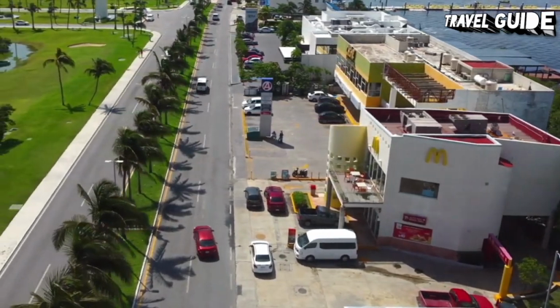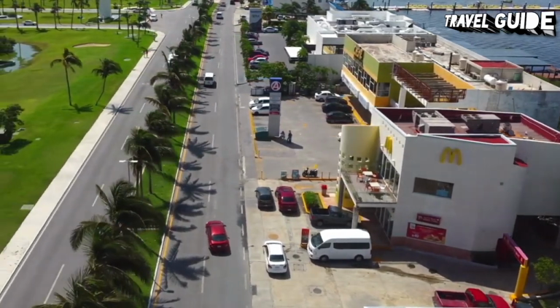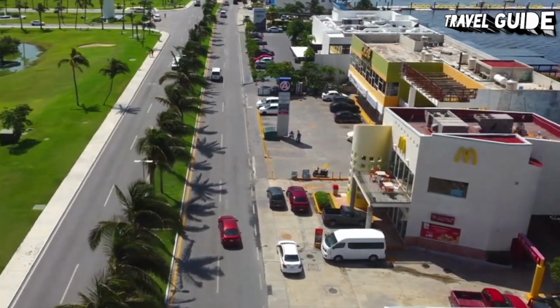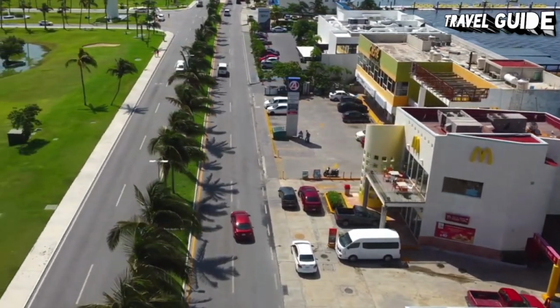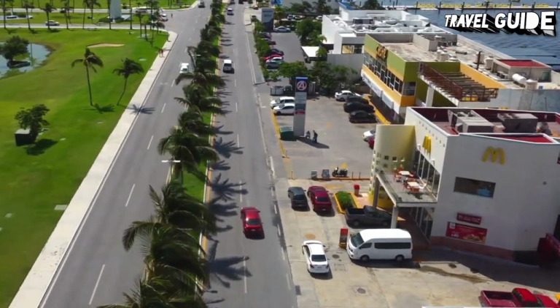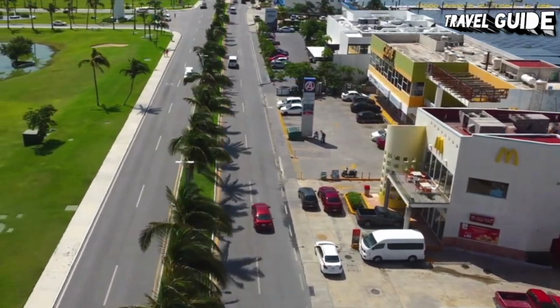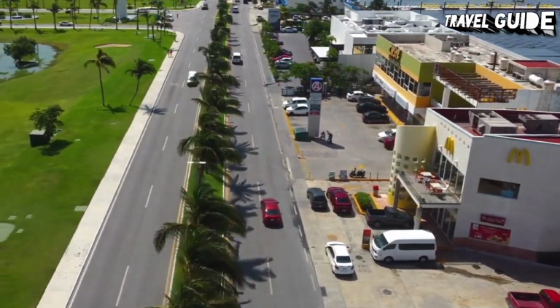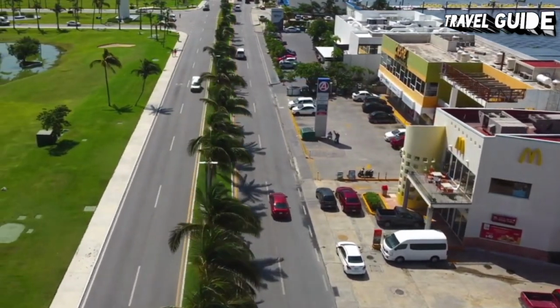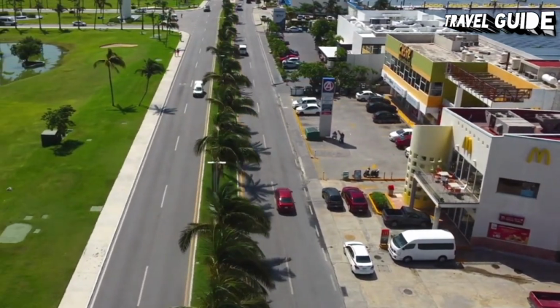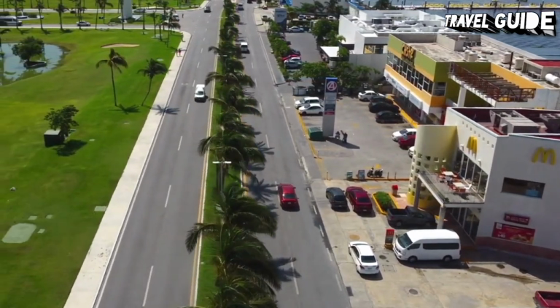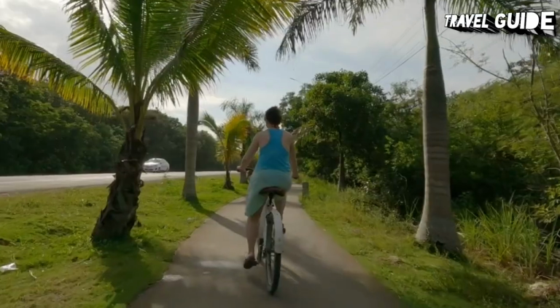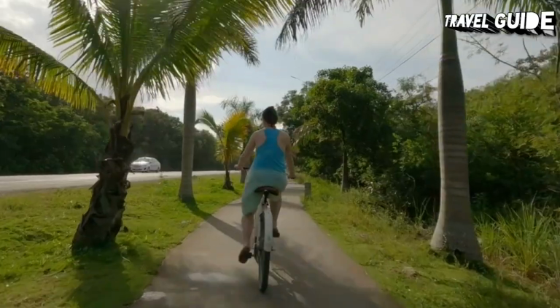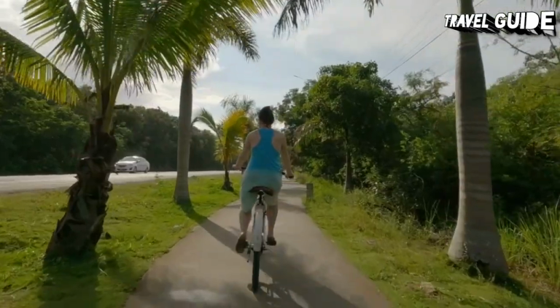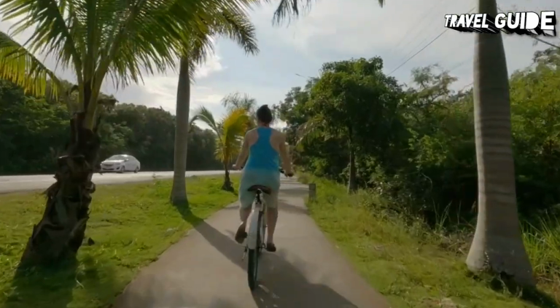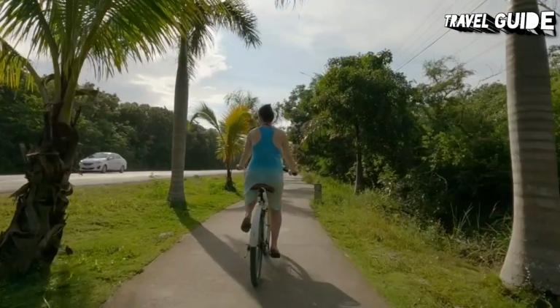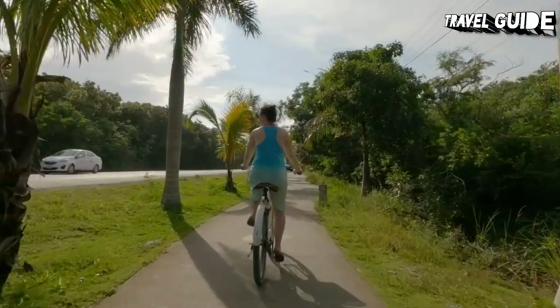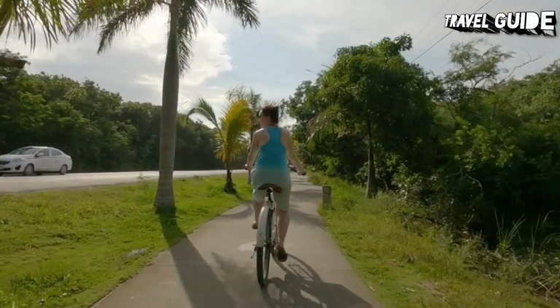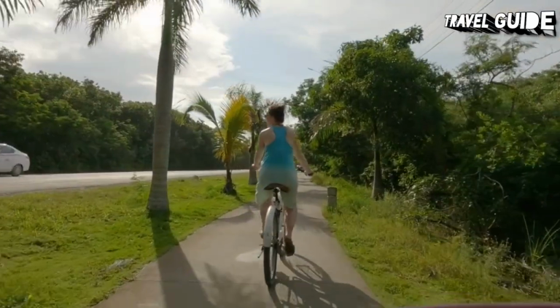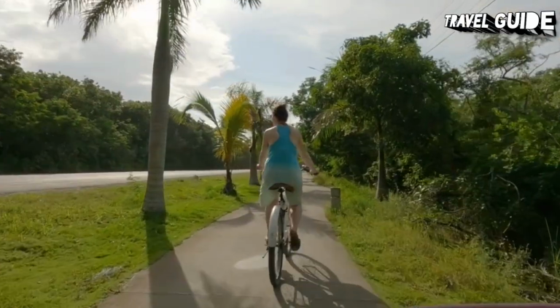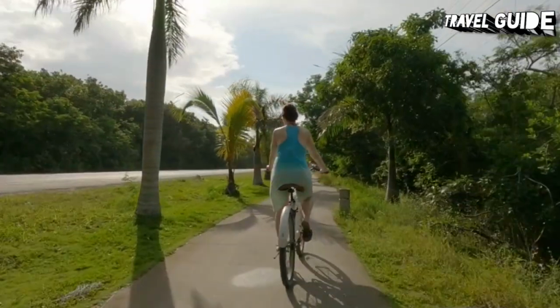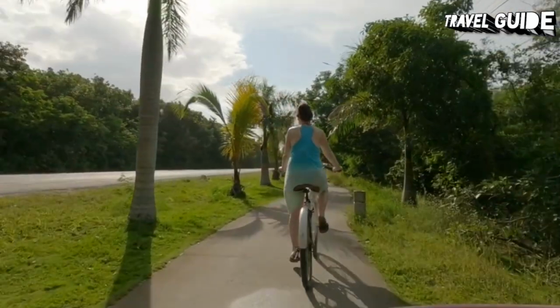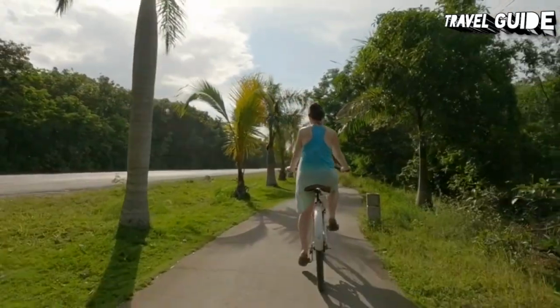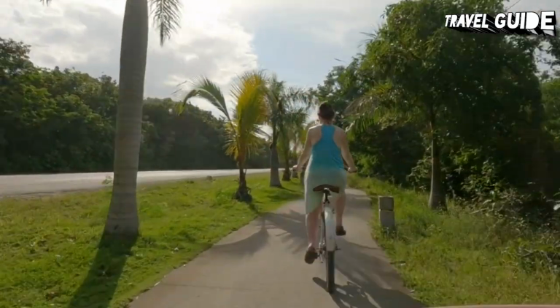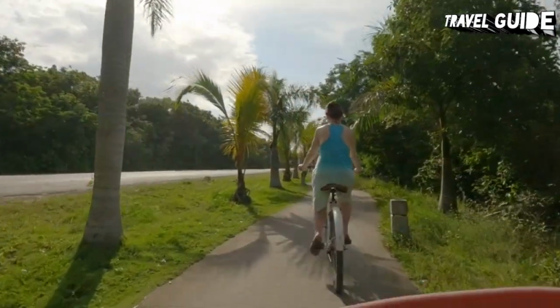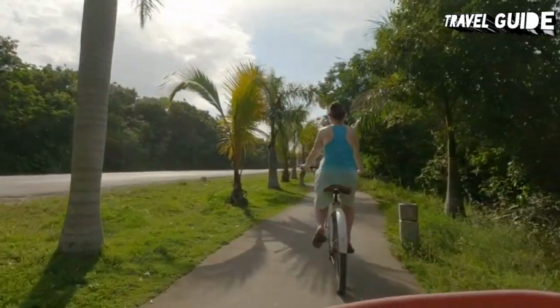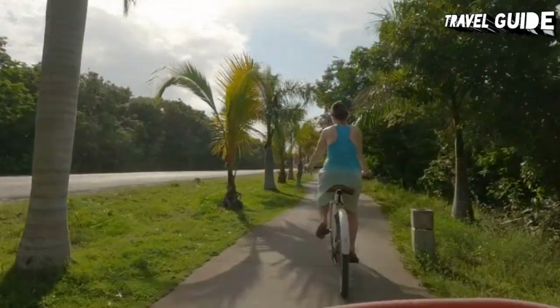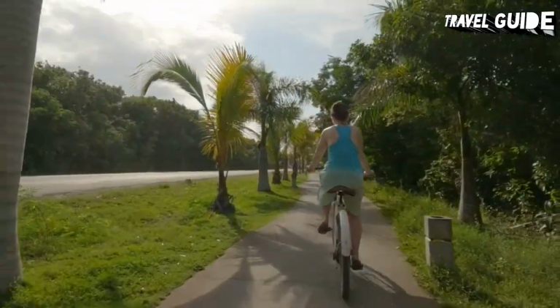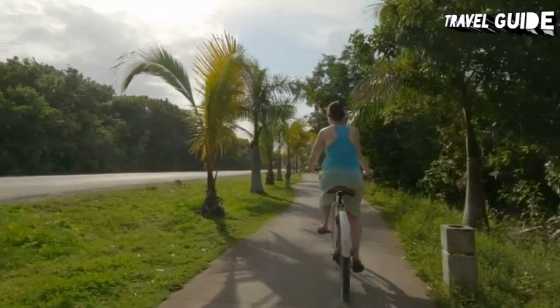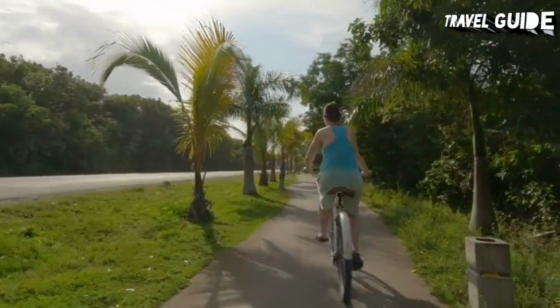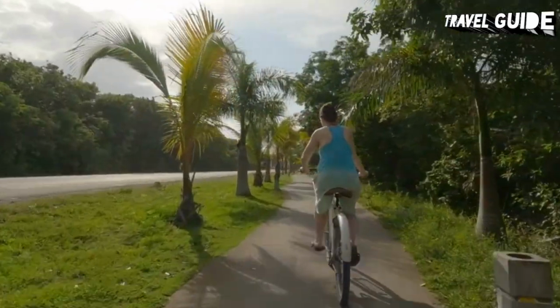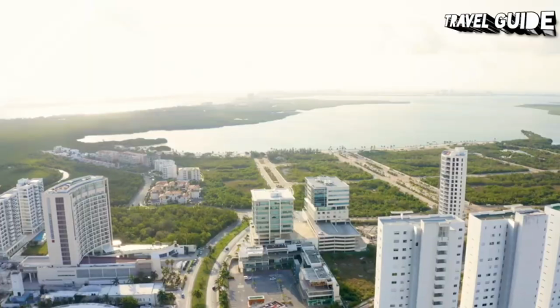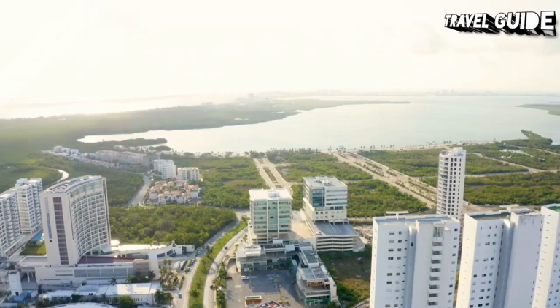Discover the best places to visit with our video of the top tourist attractions in Cancun, Mexico.